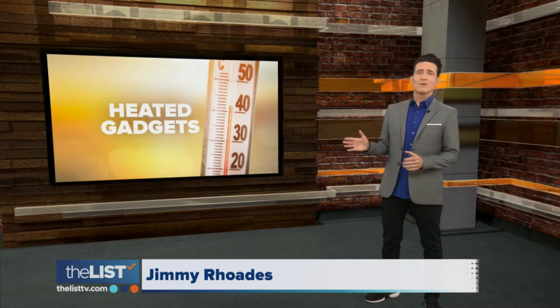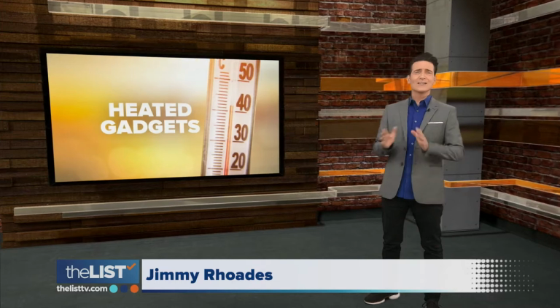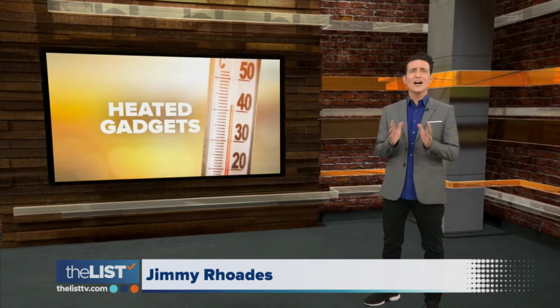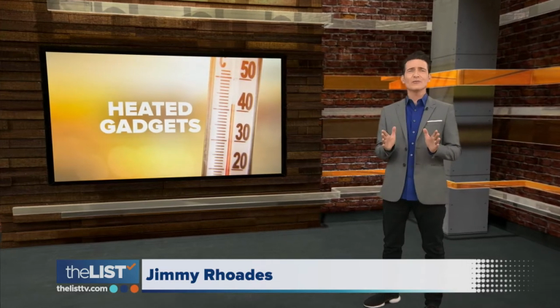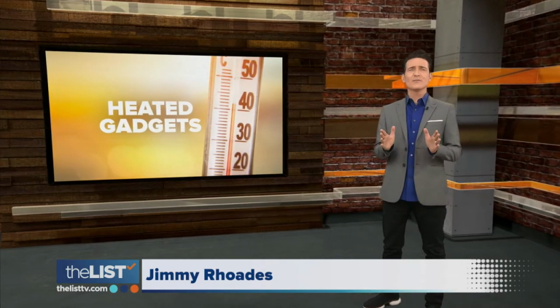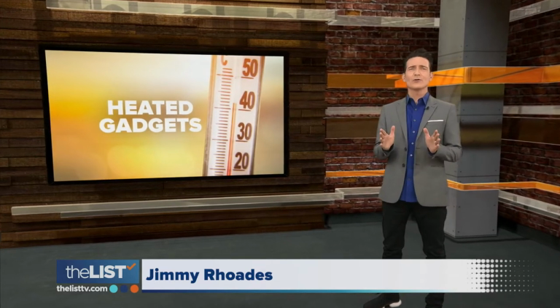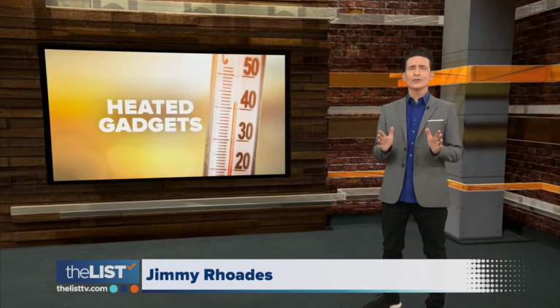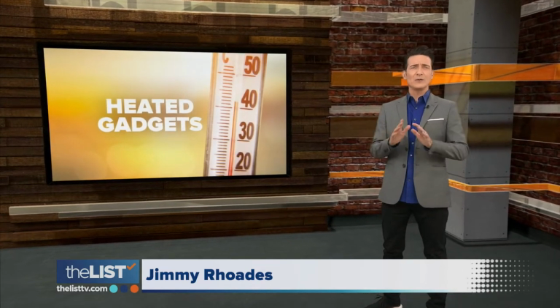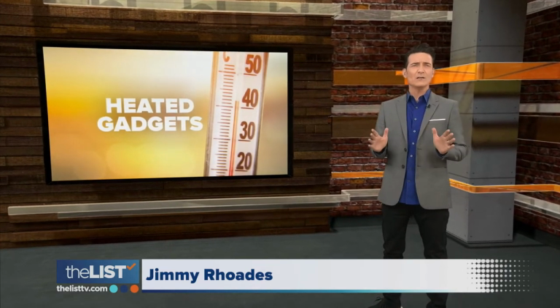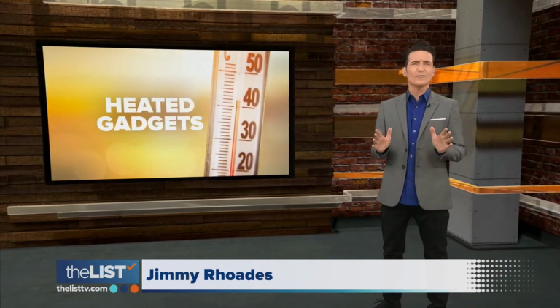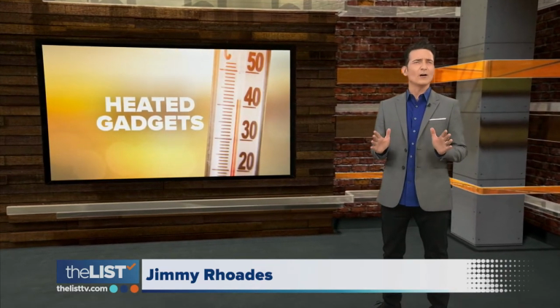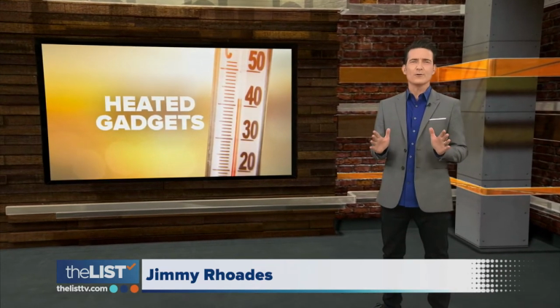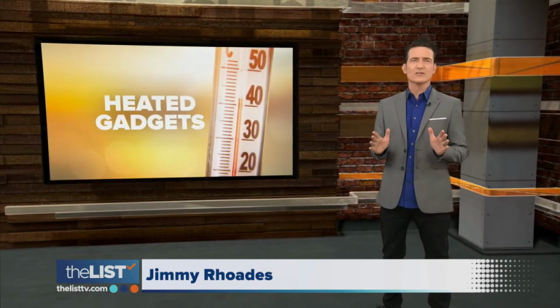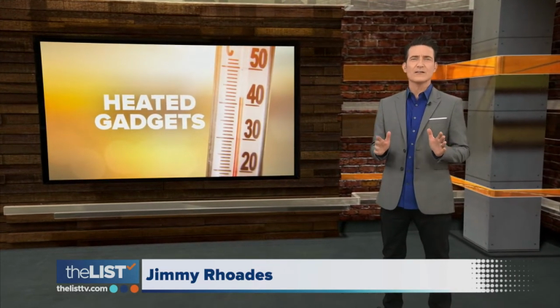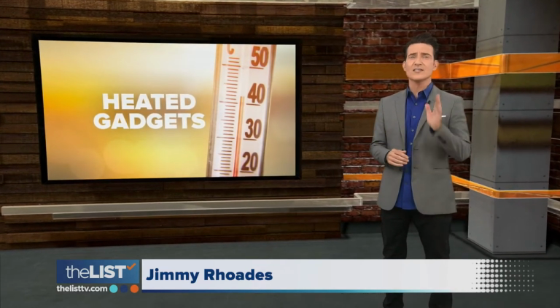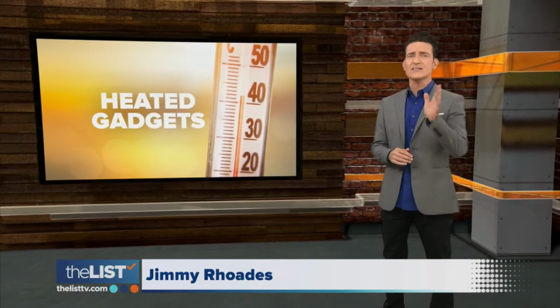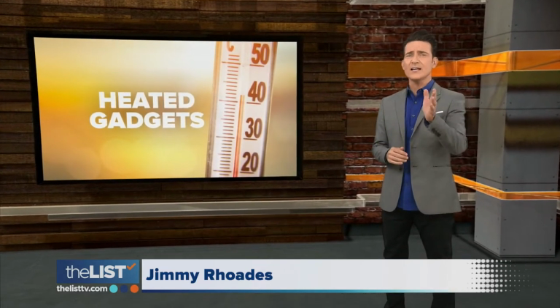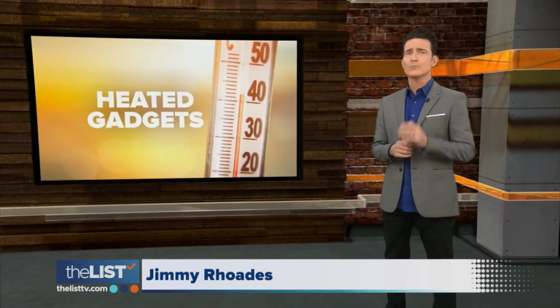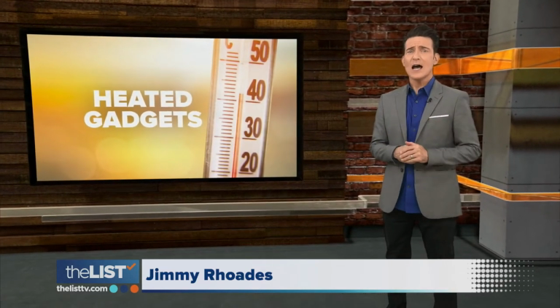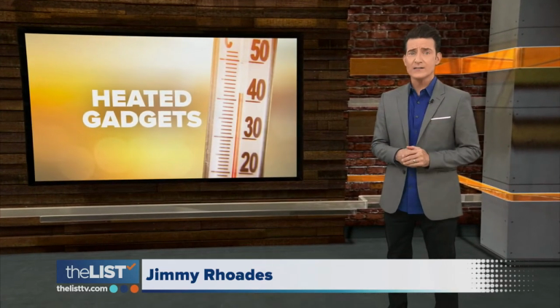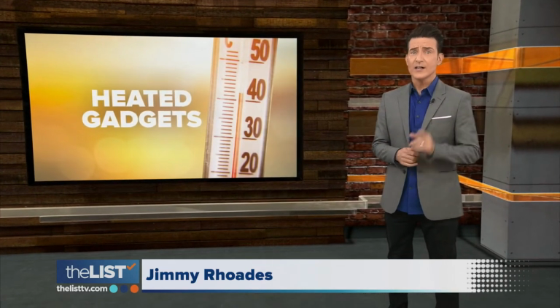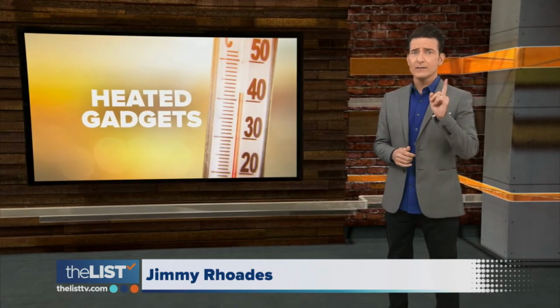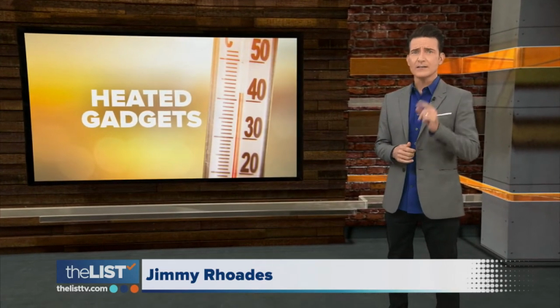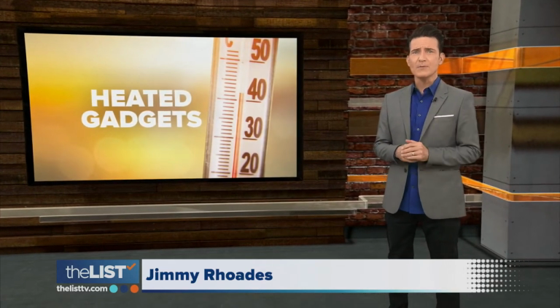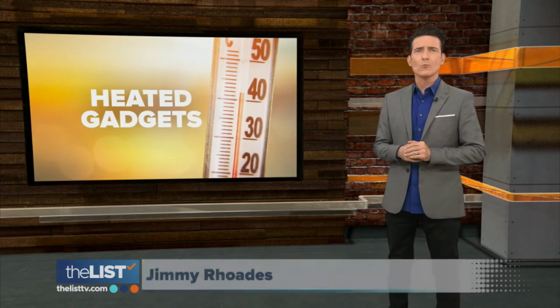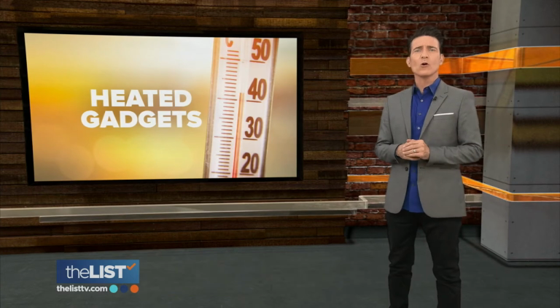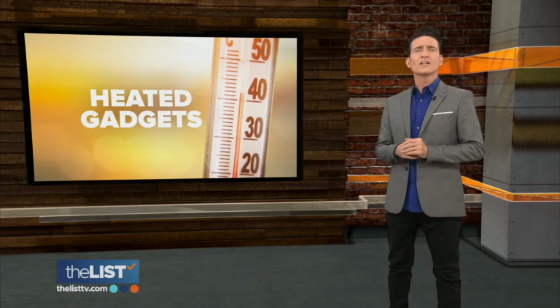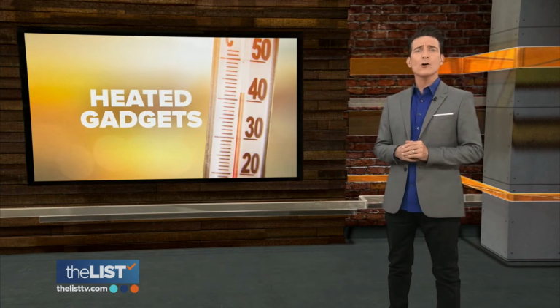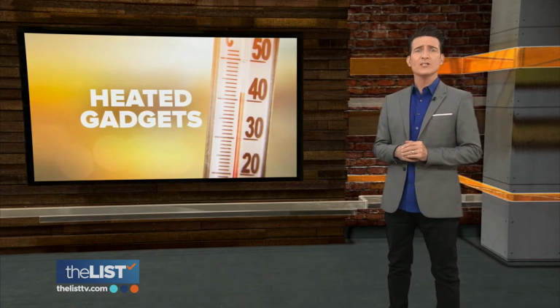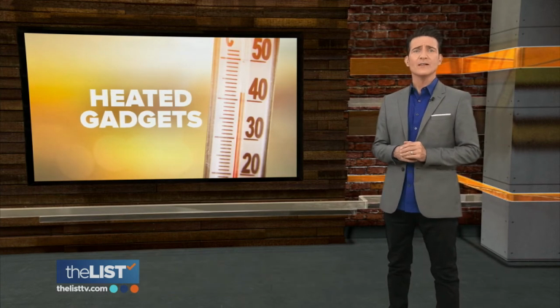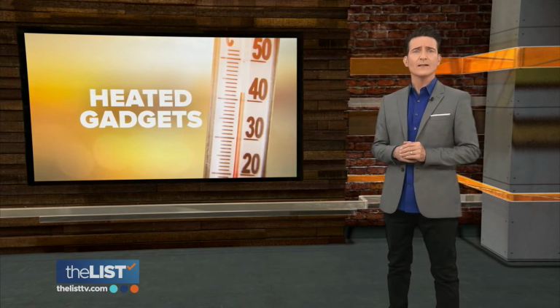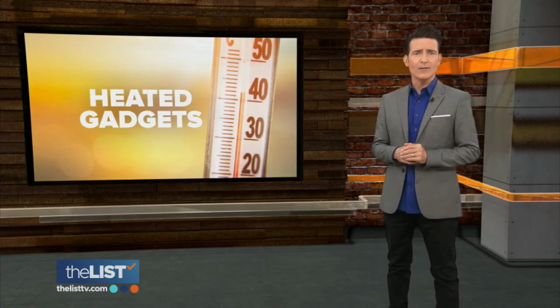When you come in from the cold and peel off all those layers, these heated products could keep that warm and cozy feeling going.